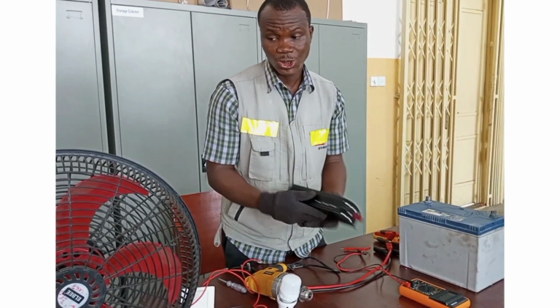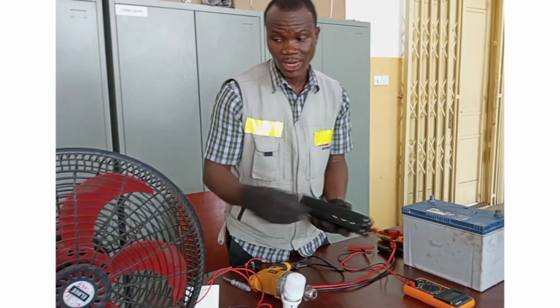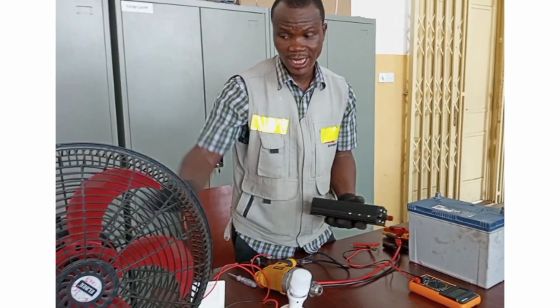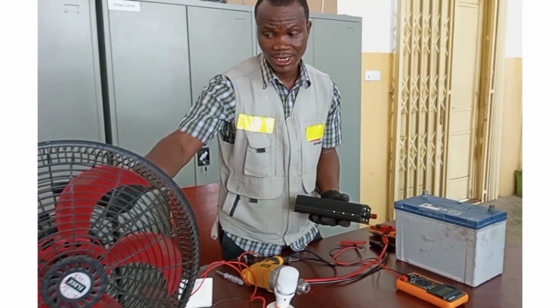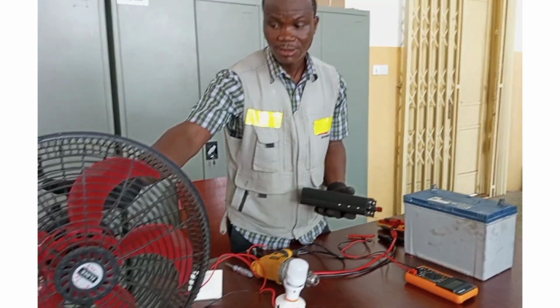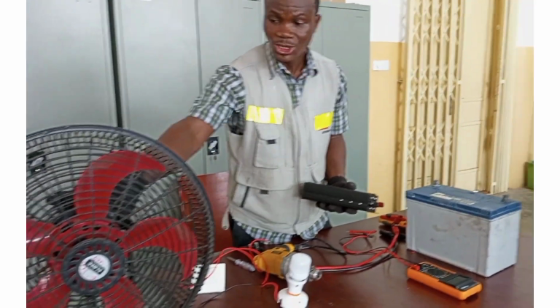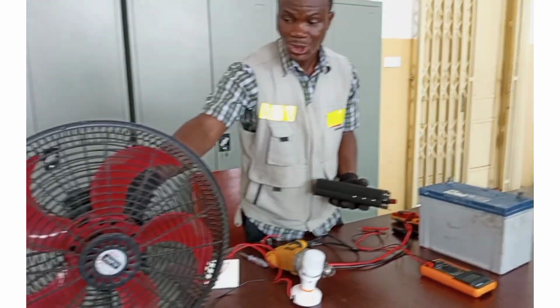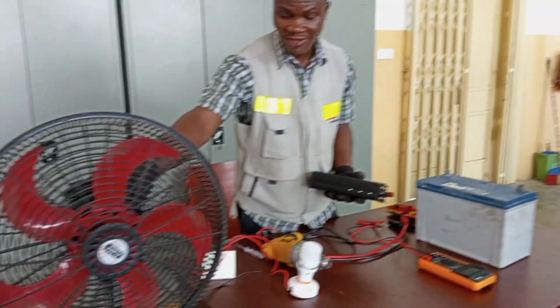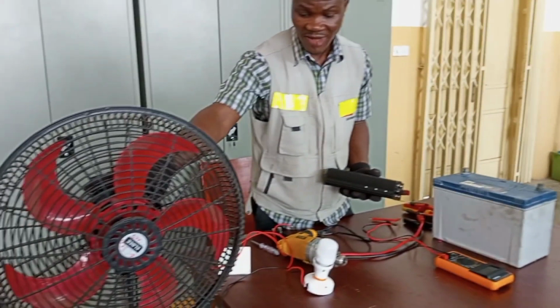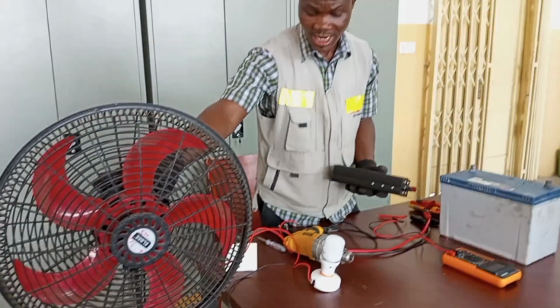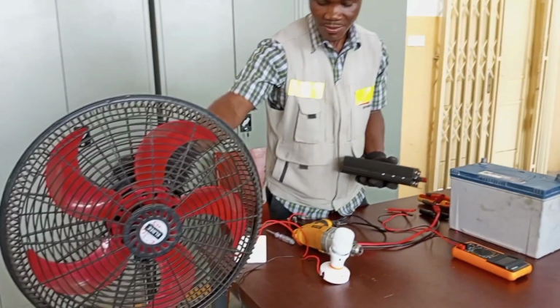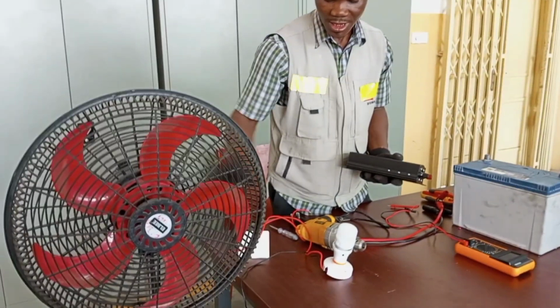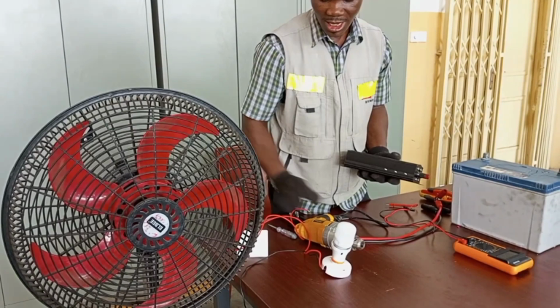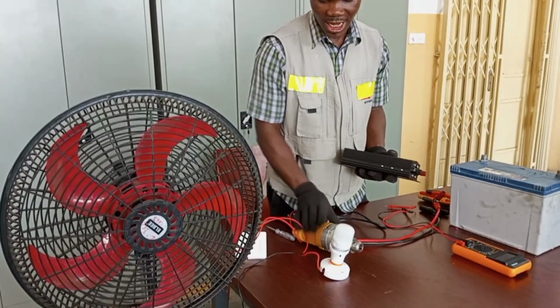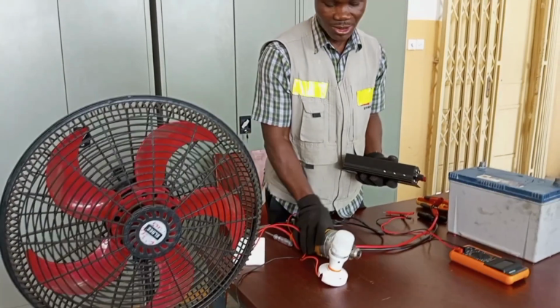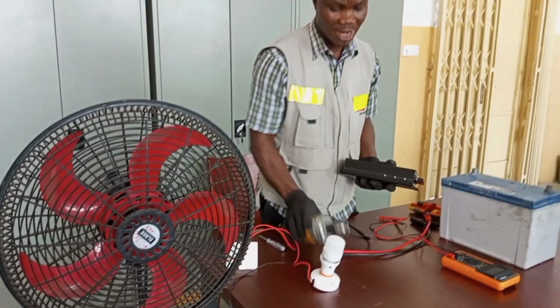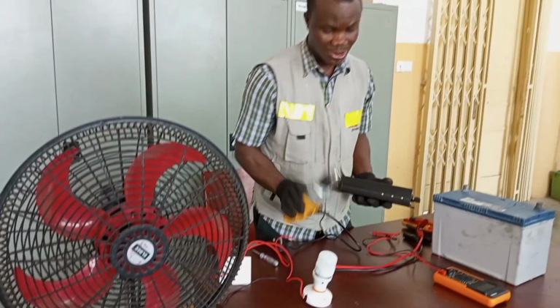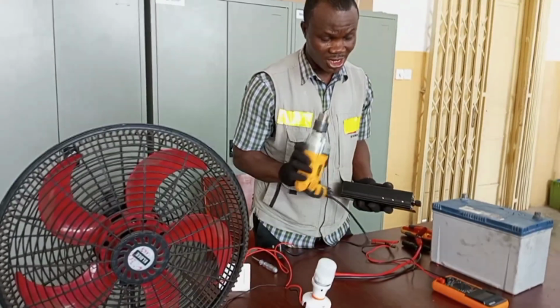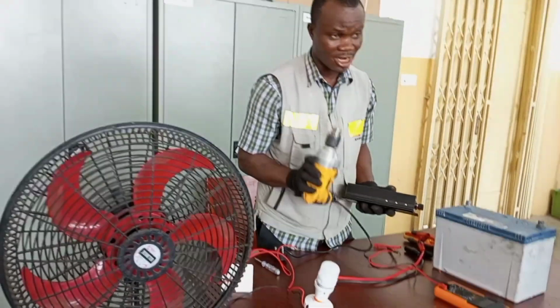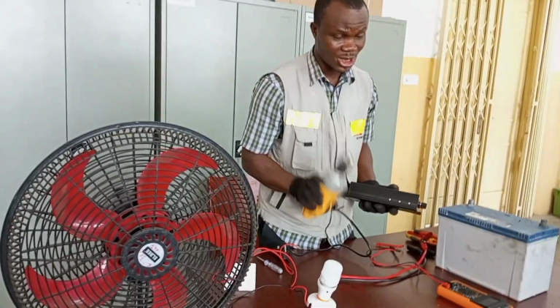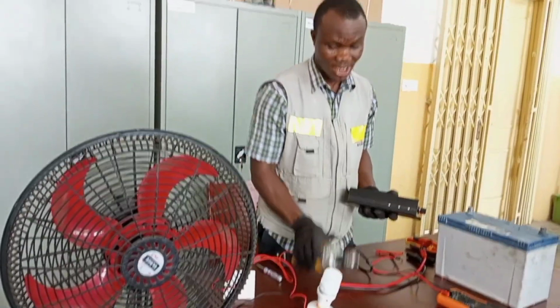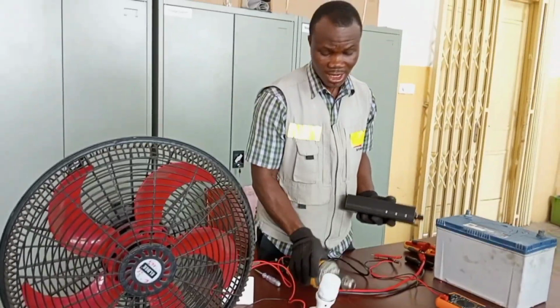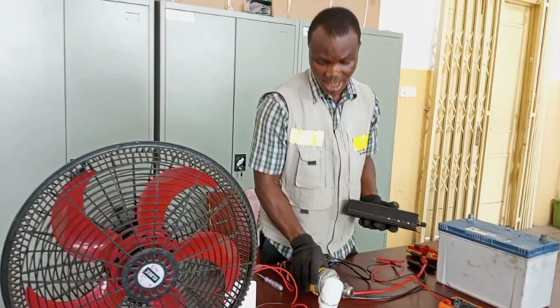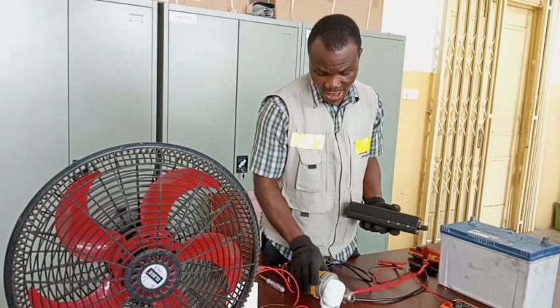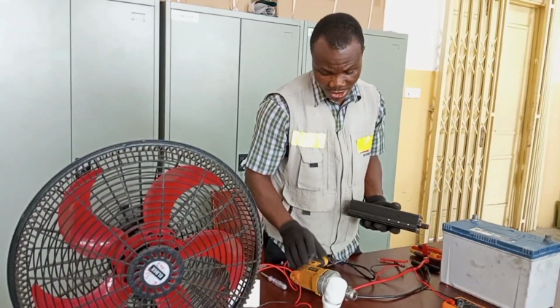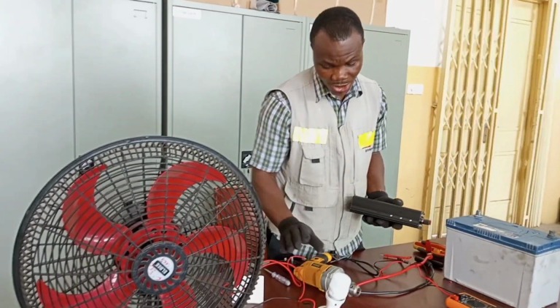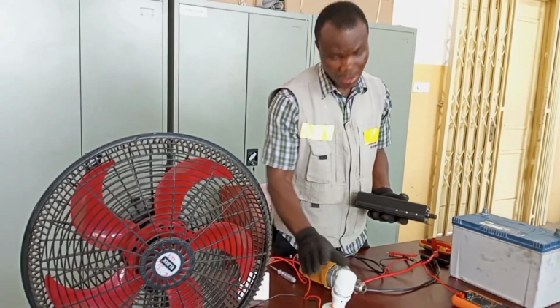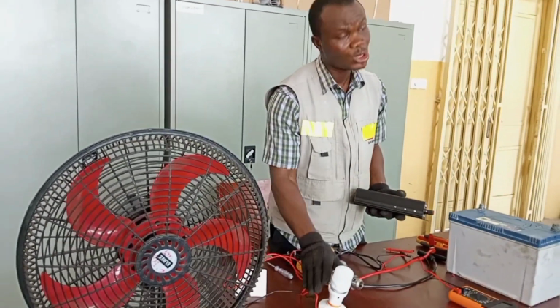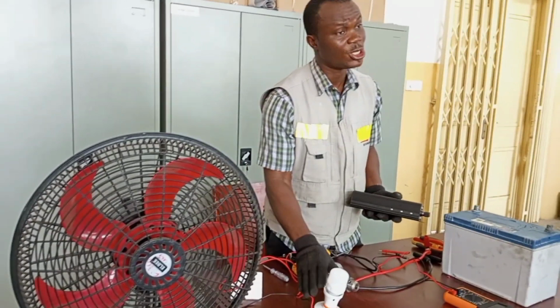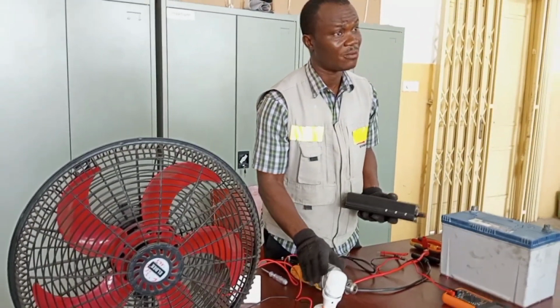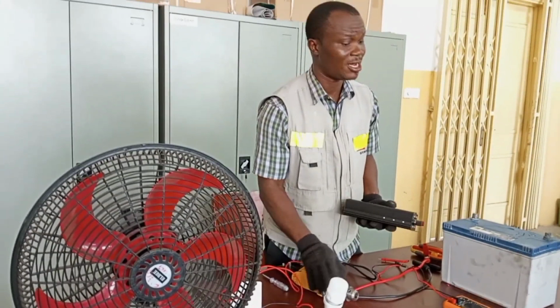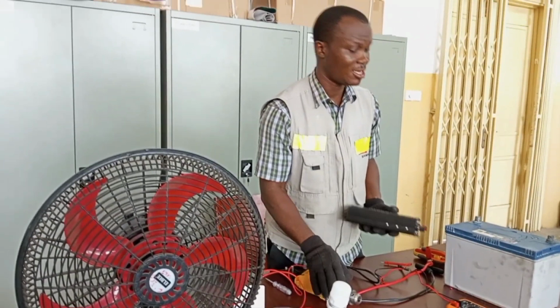So I can use my fan, I can use my drilling machine, and I can also switch on my light.